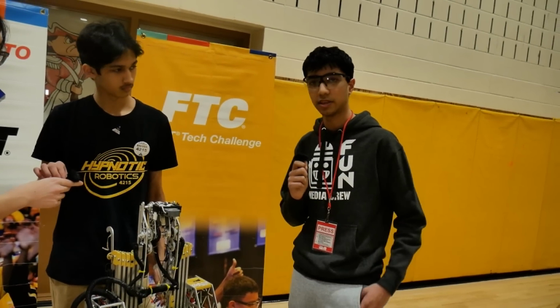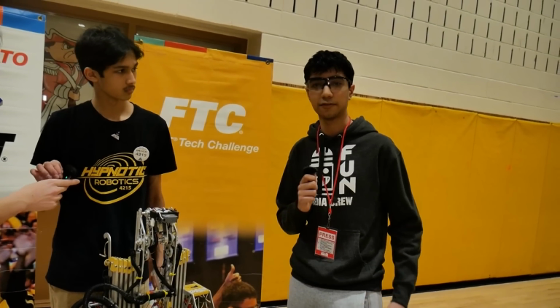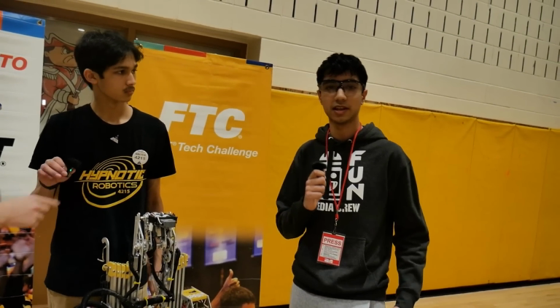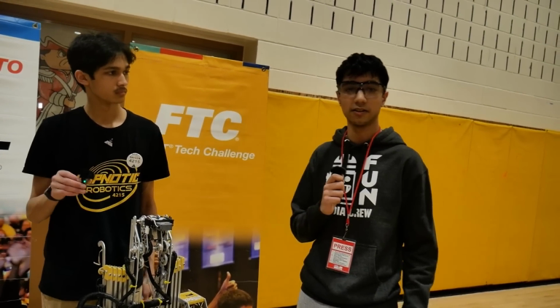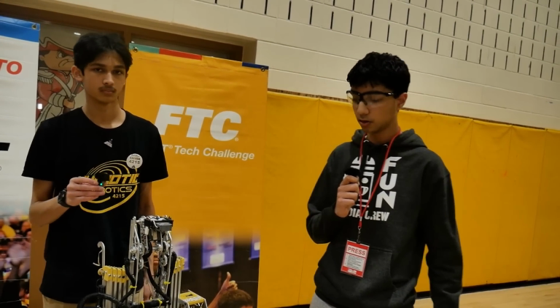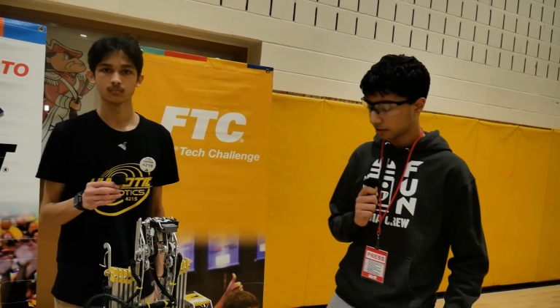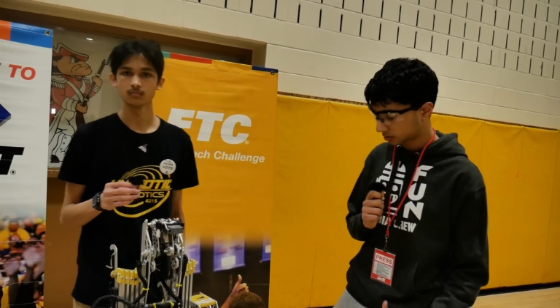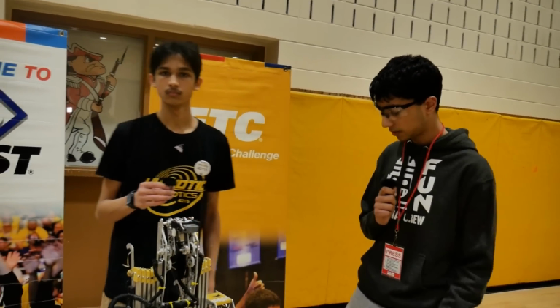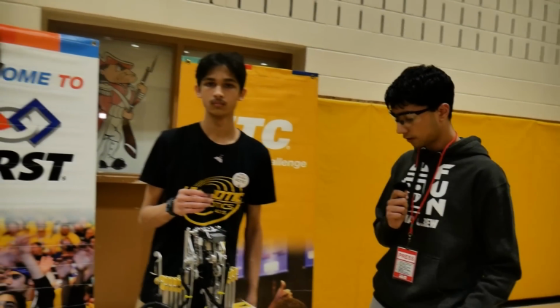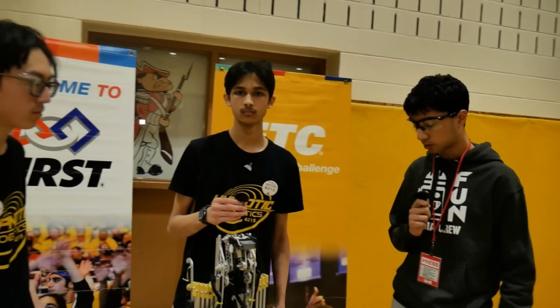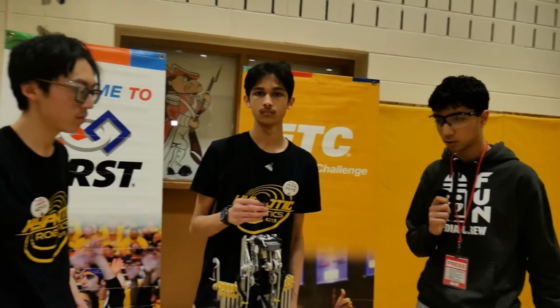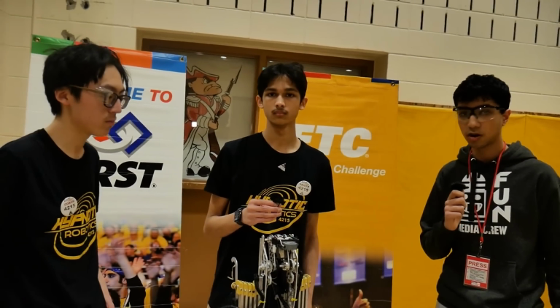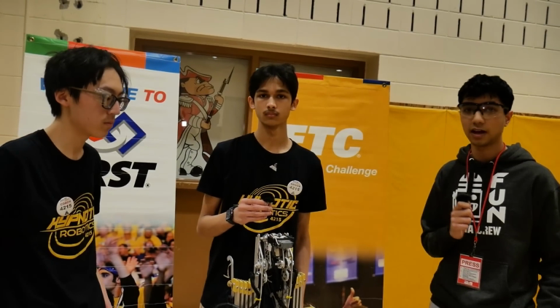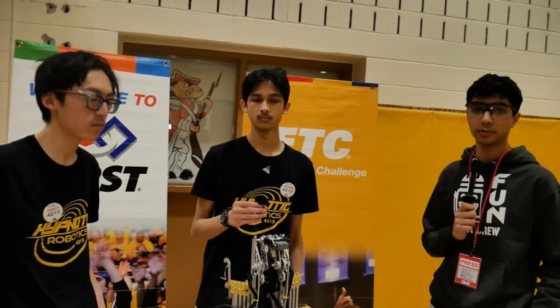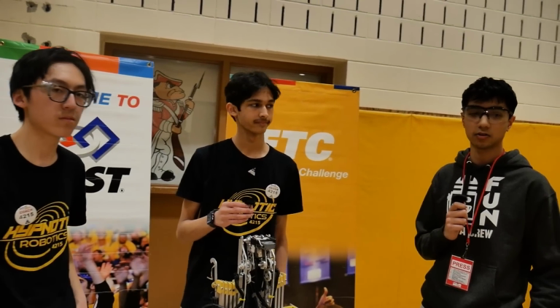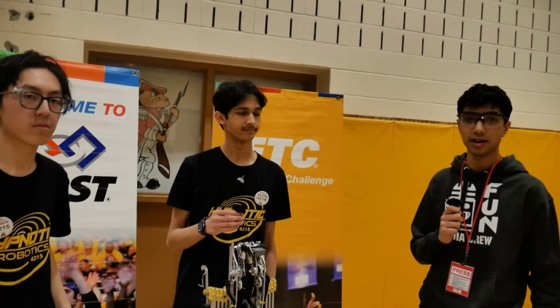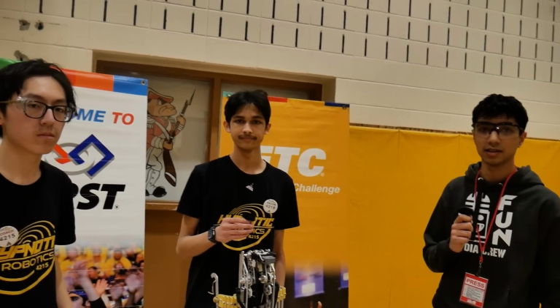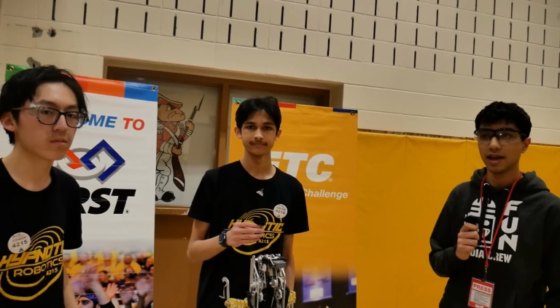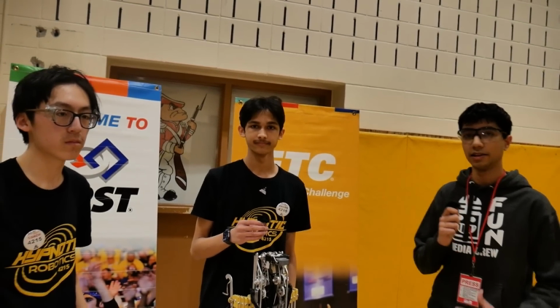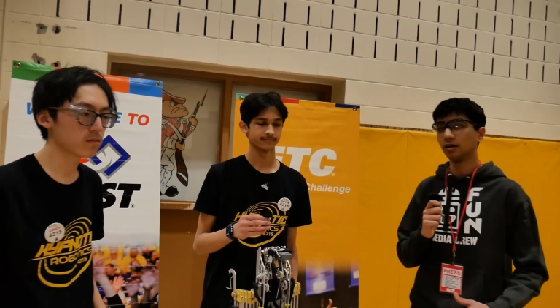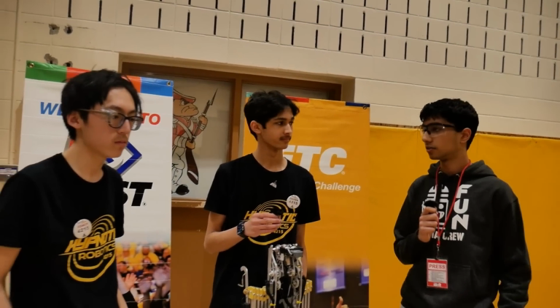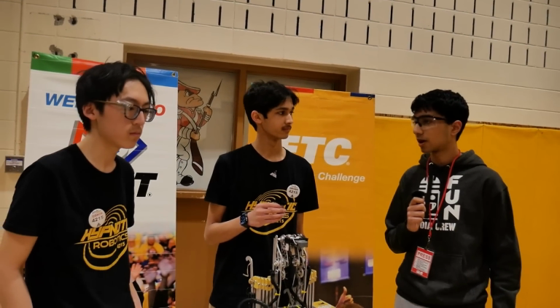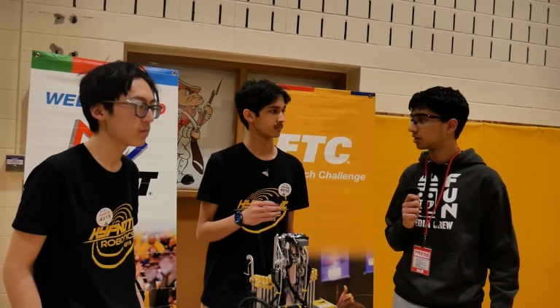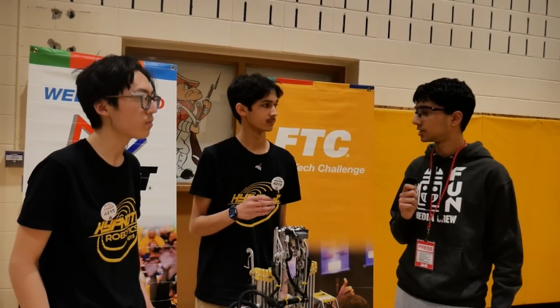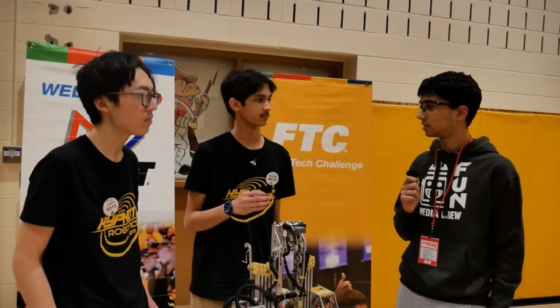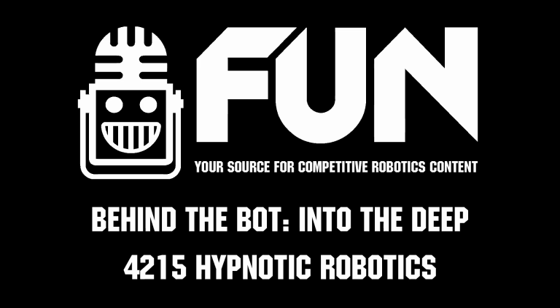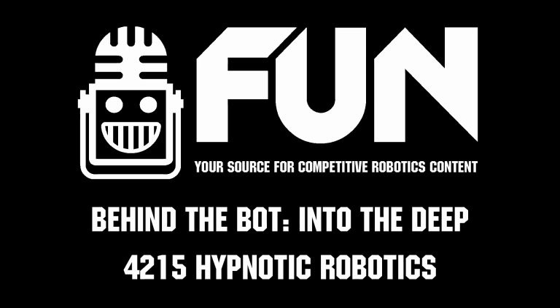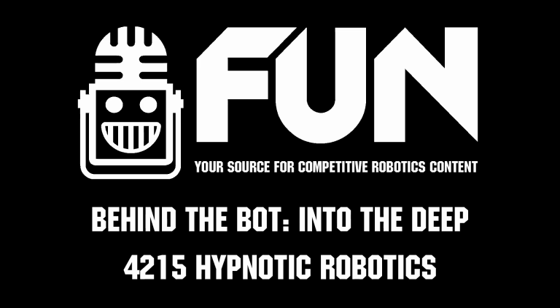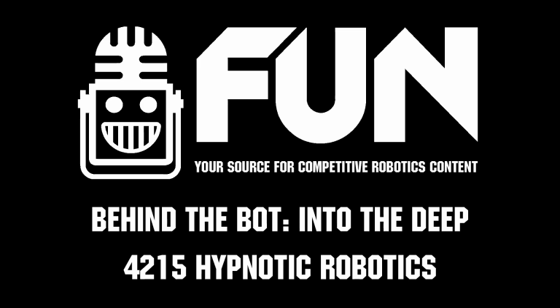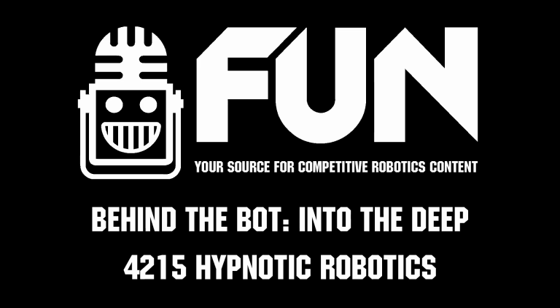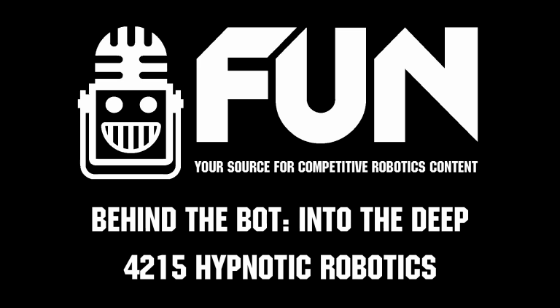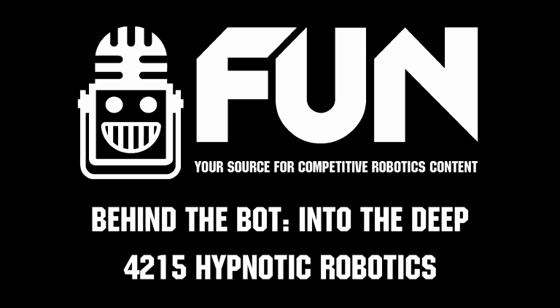Thank you for today's interview. This was Team 4215 Ignautic Robotics — congrats on your amazing season and hope to see more from this team in the future. Thank you.